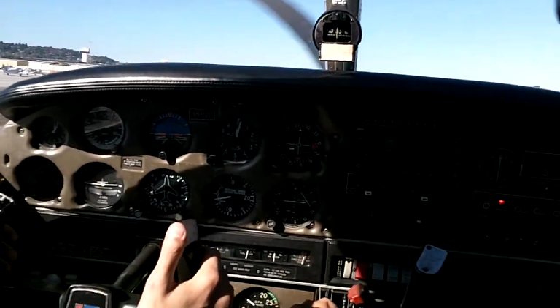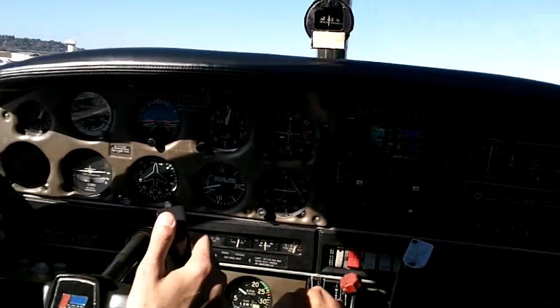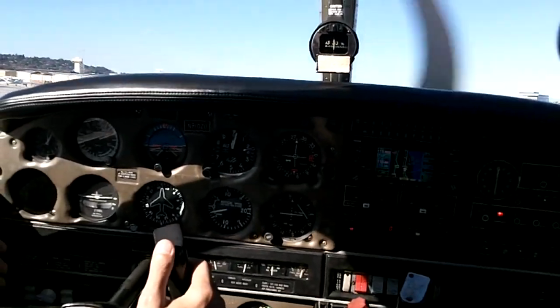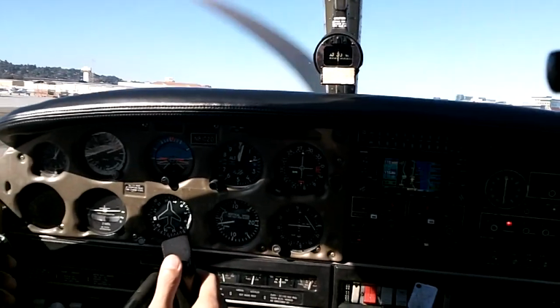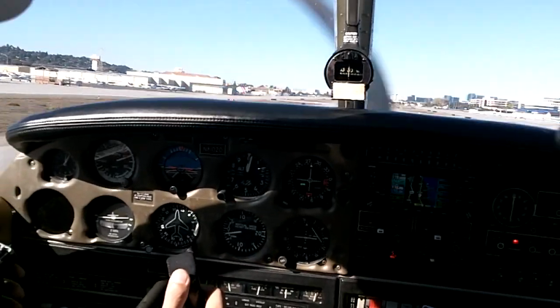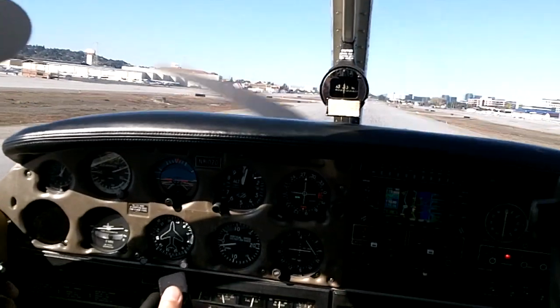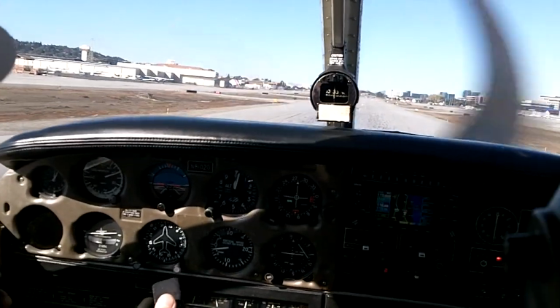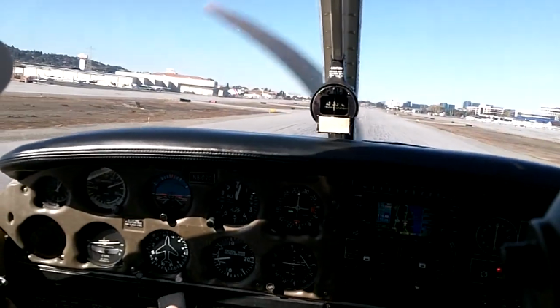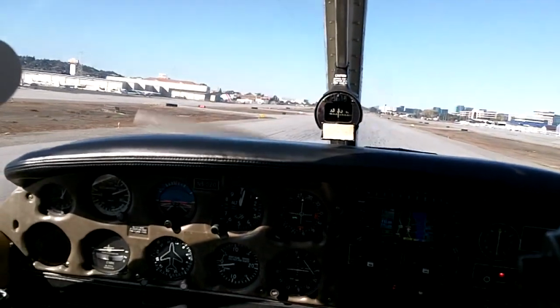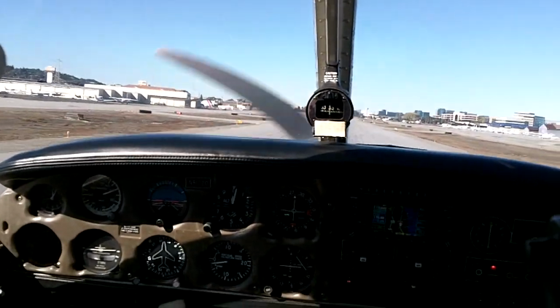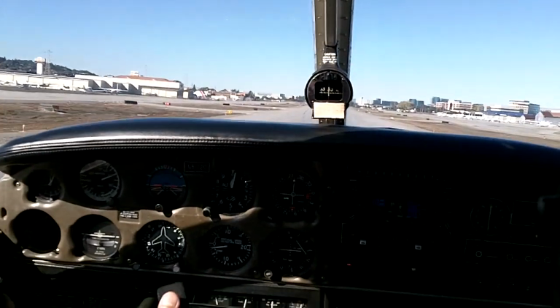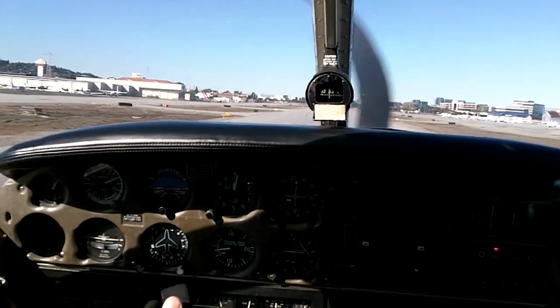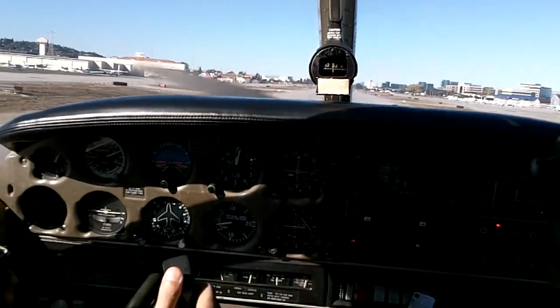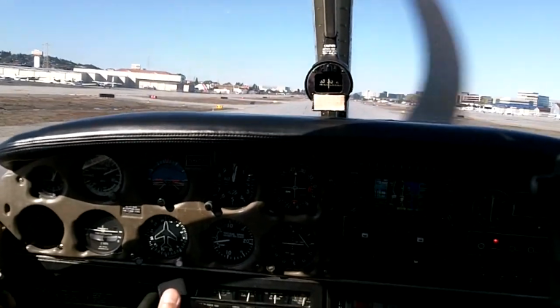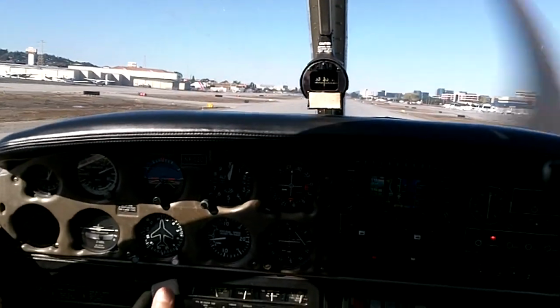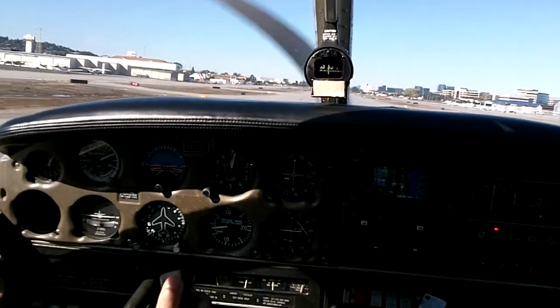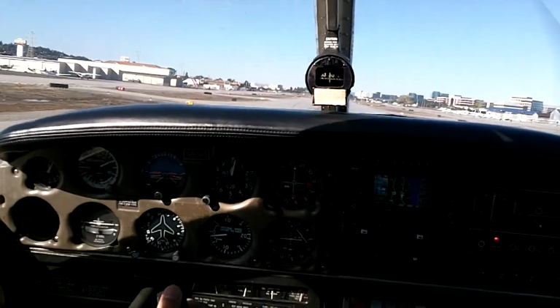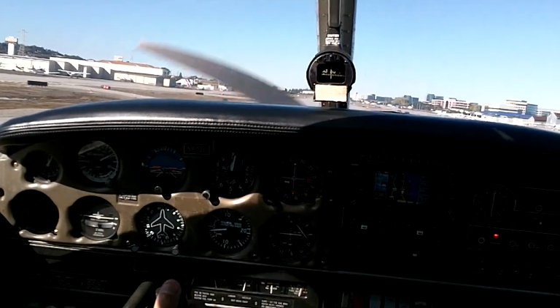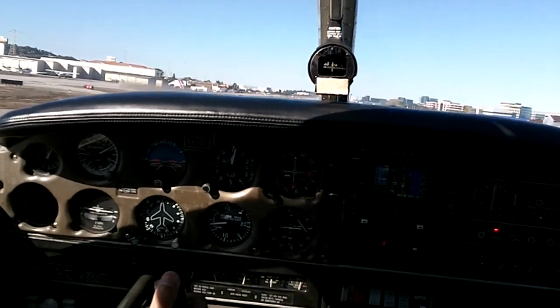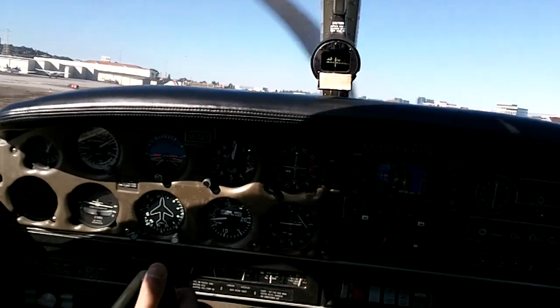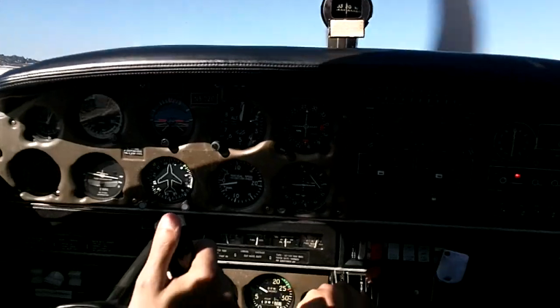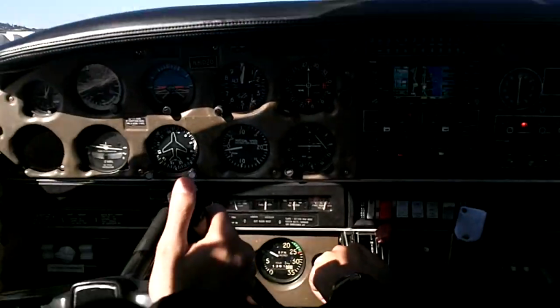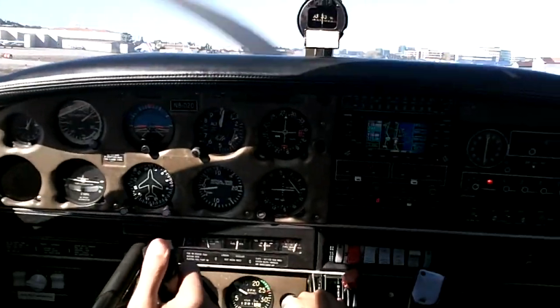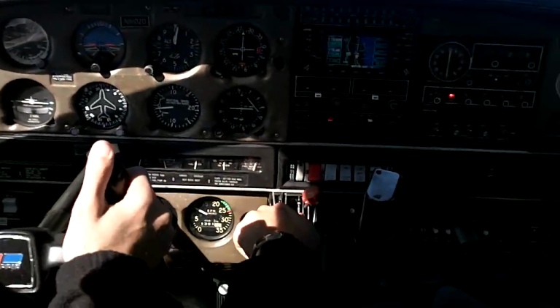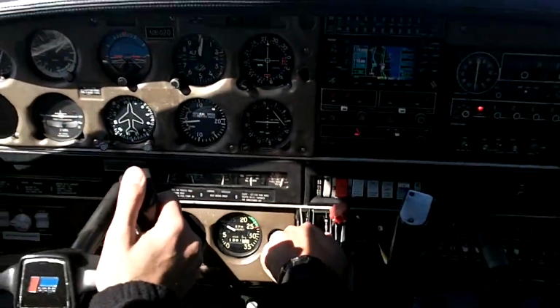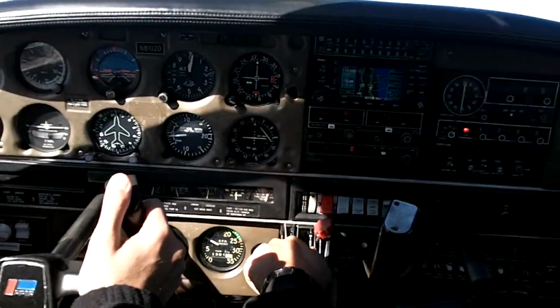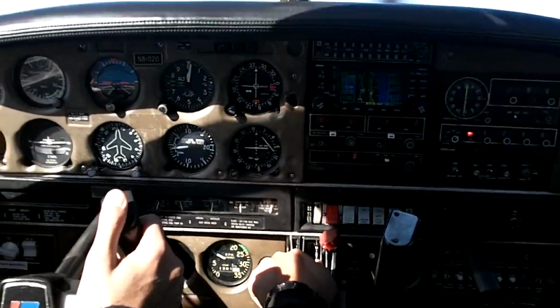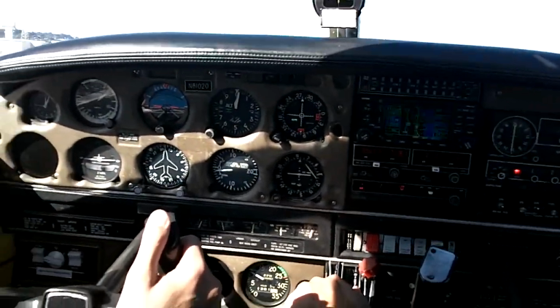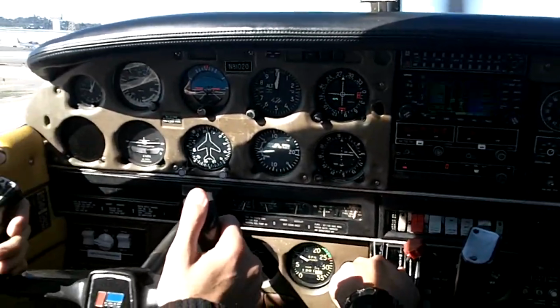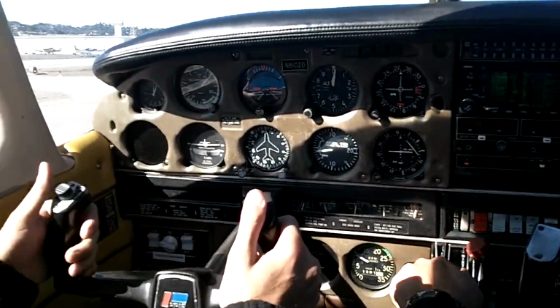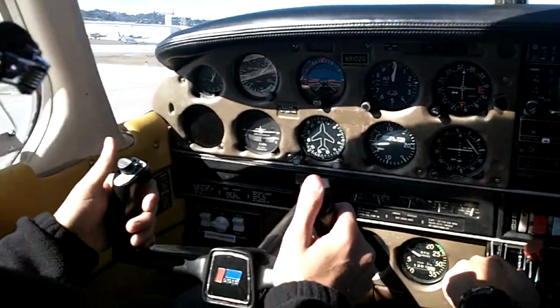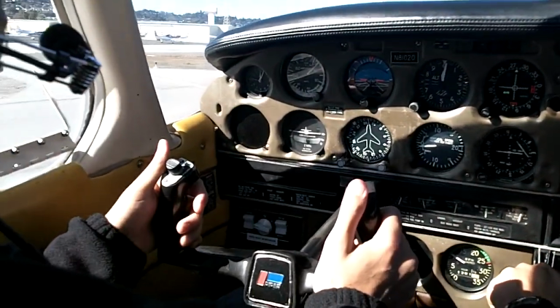Once it's touched down, I pull the nose up. Once it's set, I pull the nose up. See how it lands in the nose-up attitude like that? Oh my God.